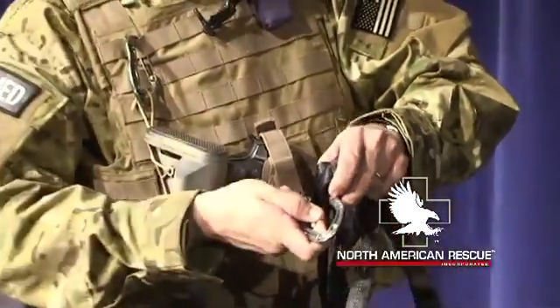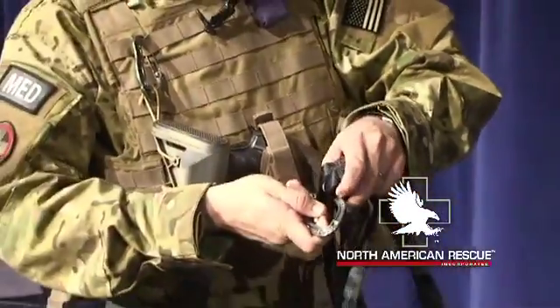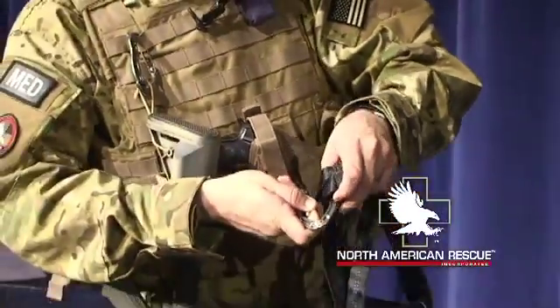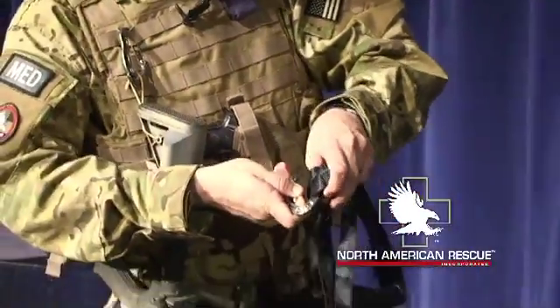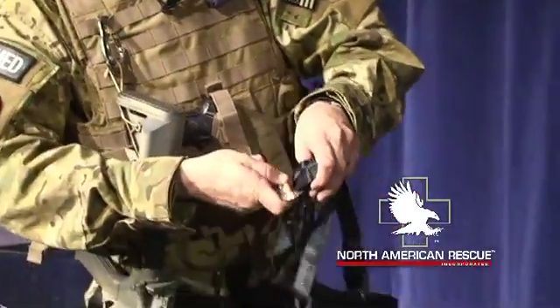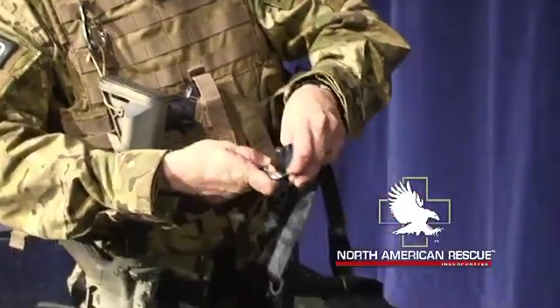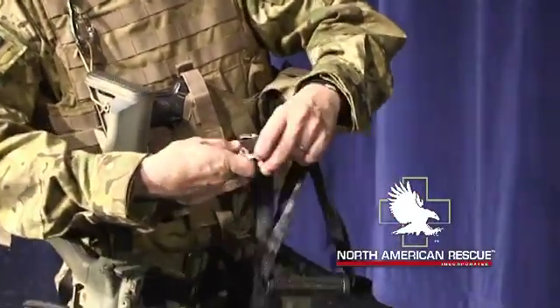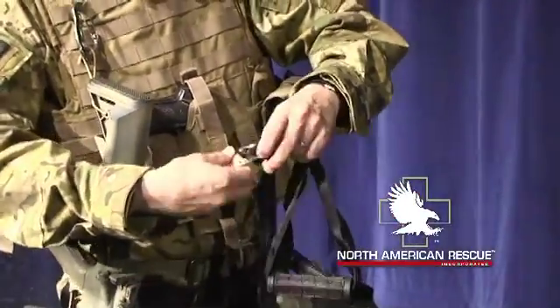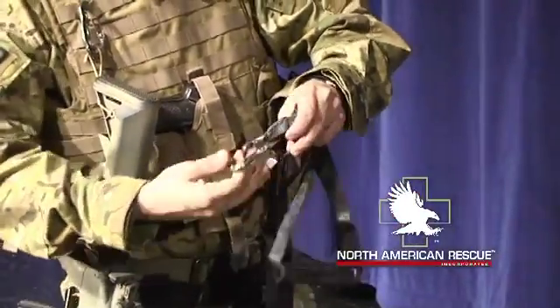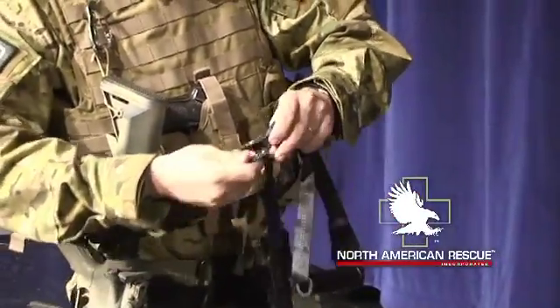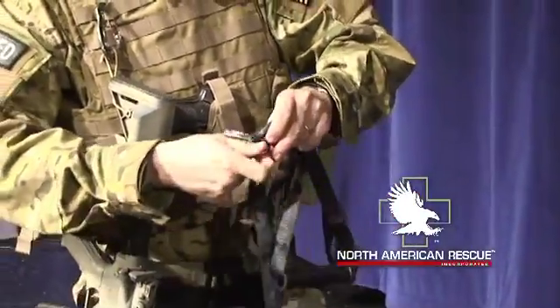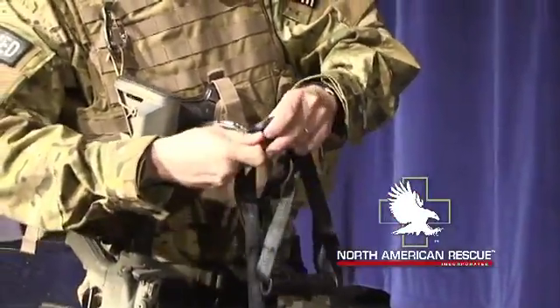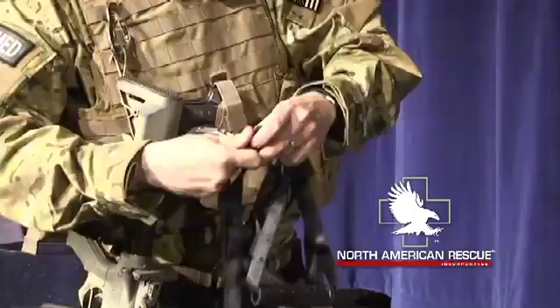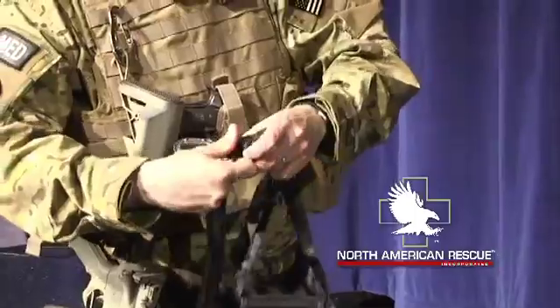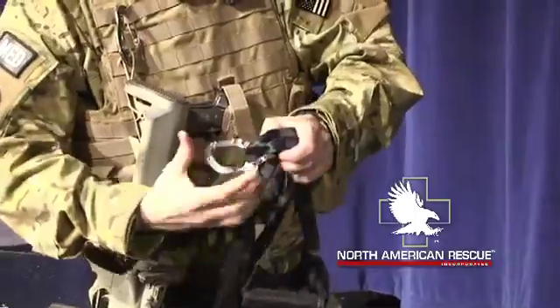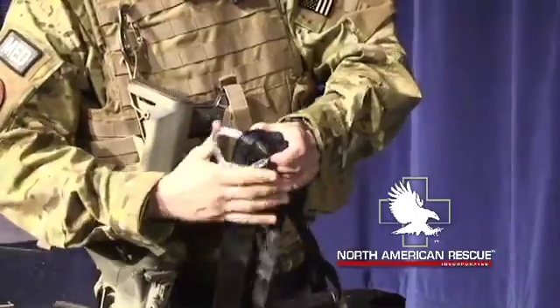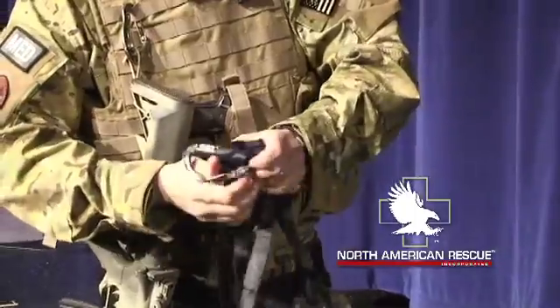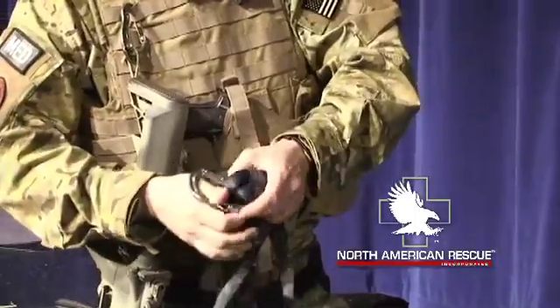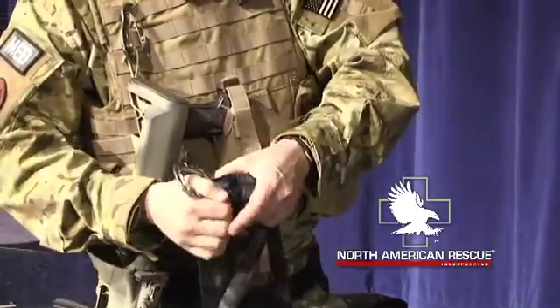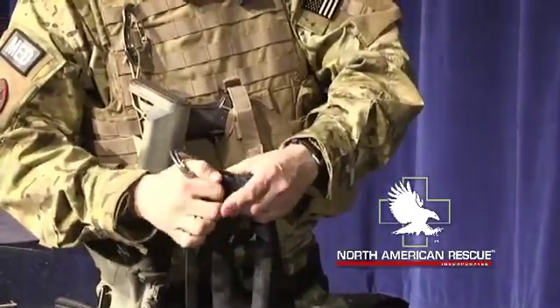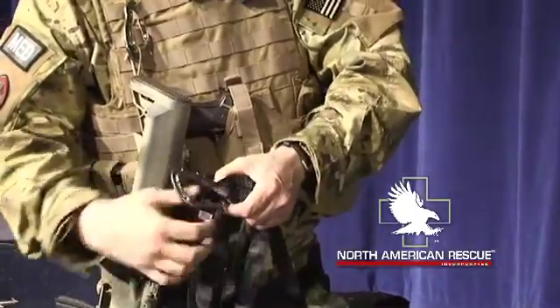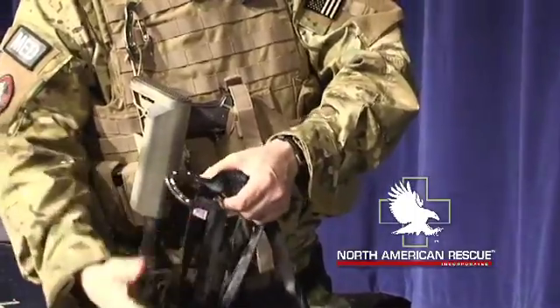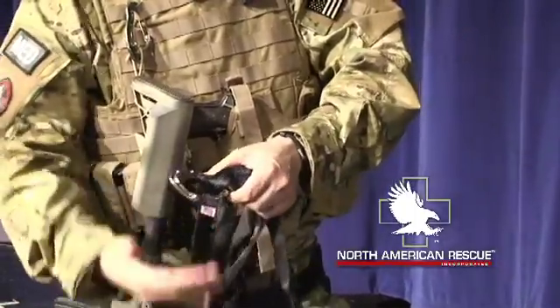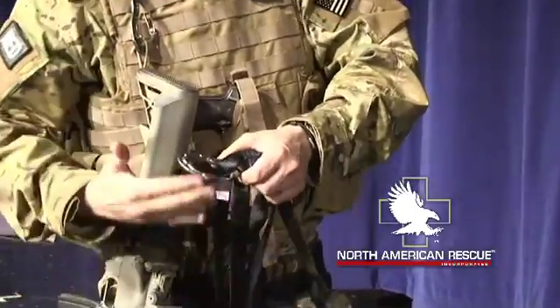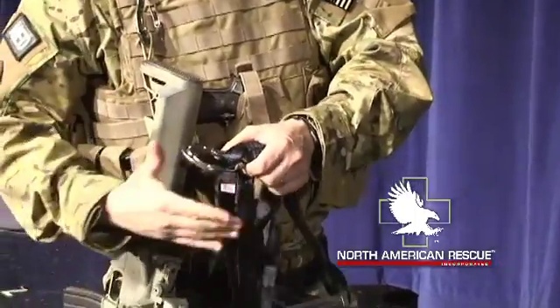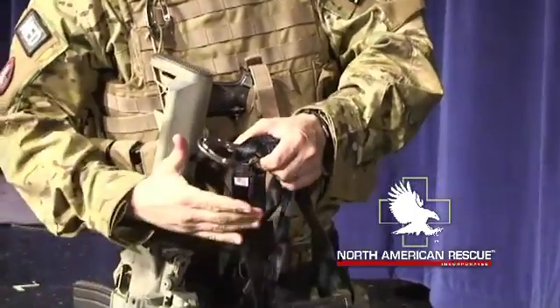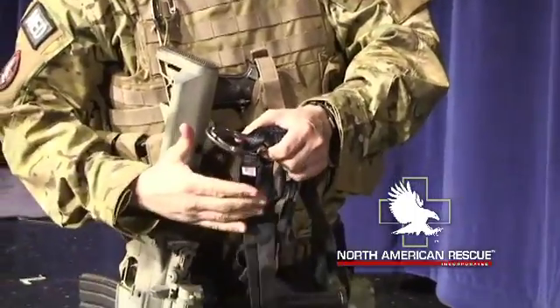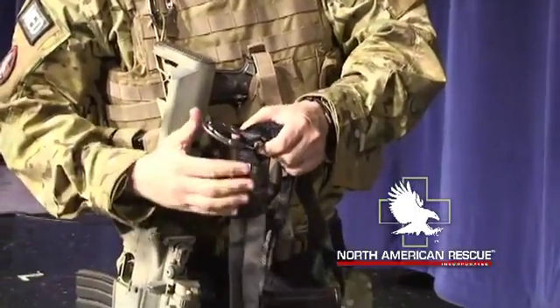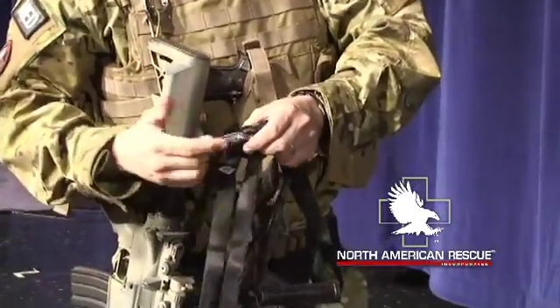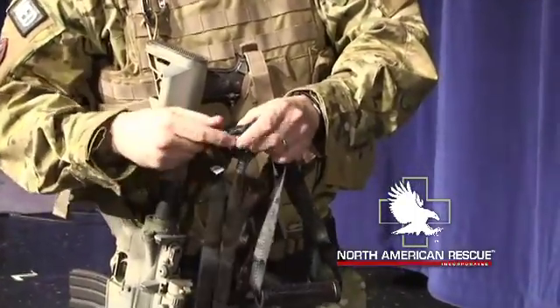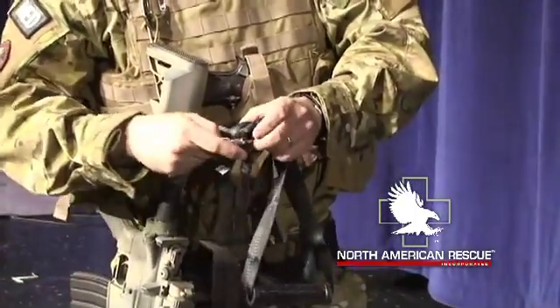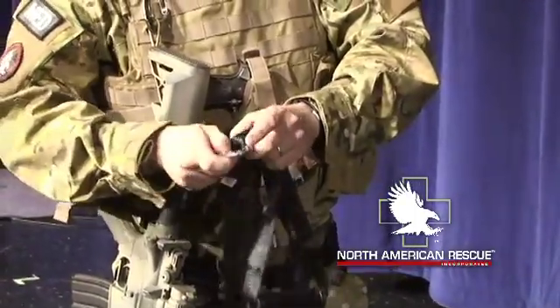You can fit a carabiner in between the two to shorten up the distance from you and the casualty.